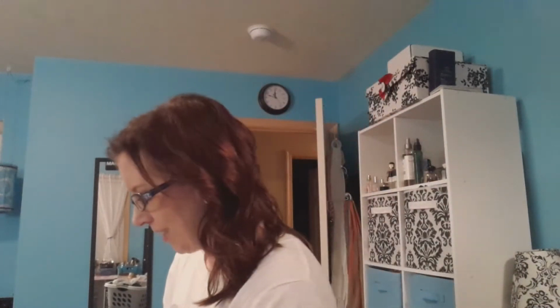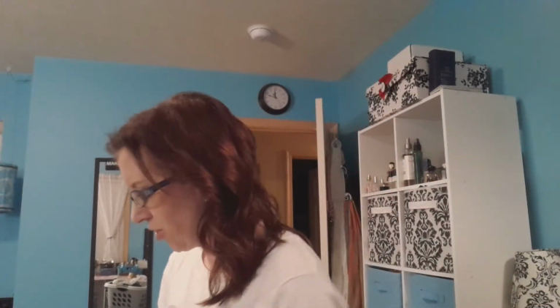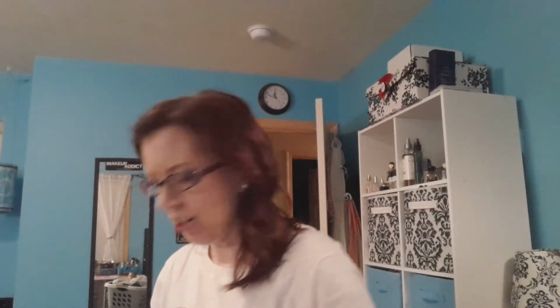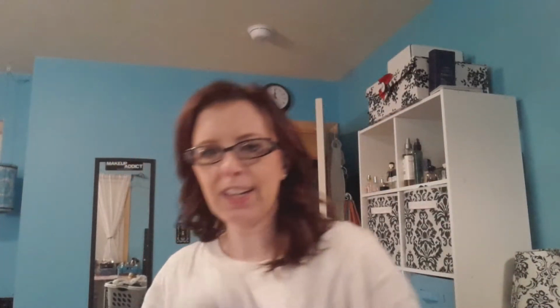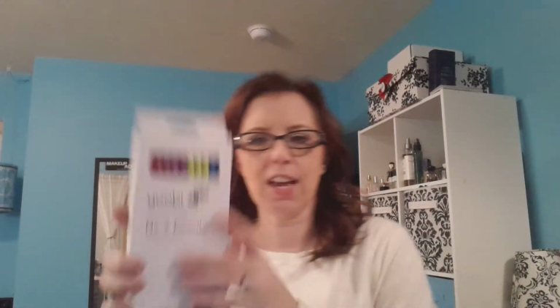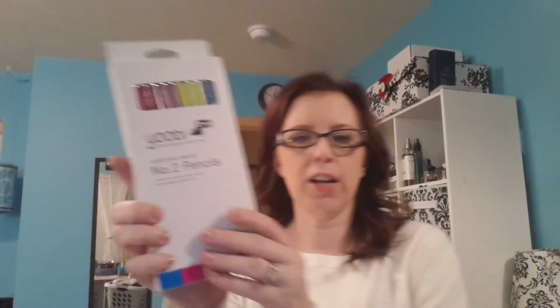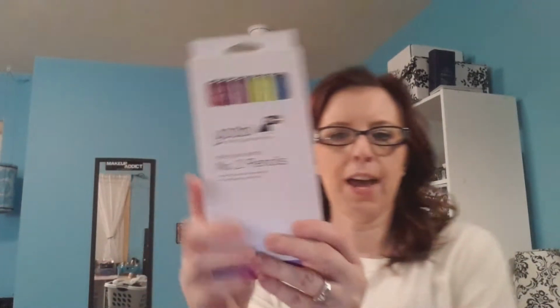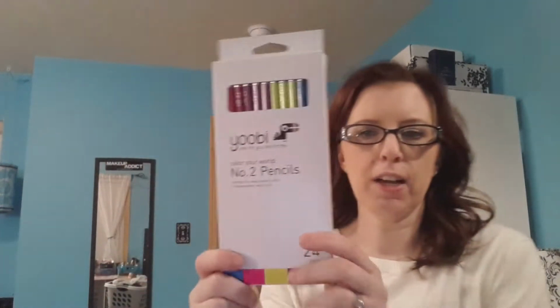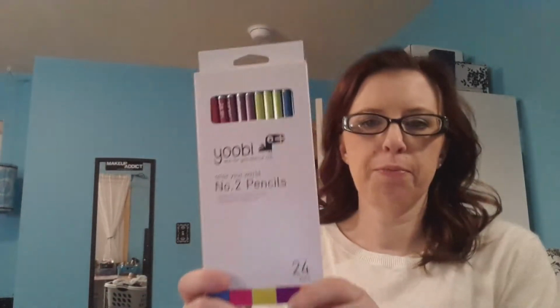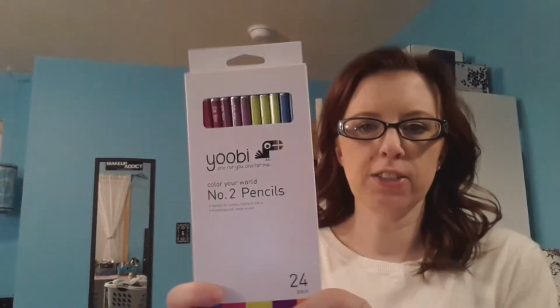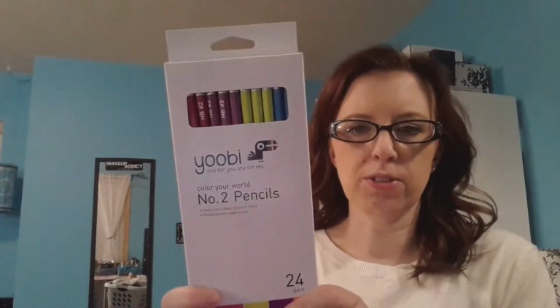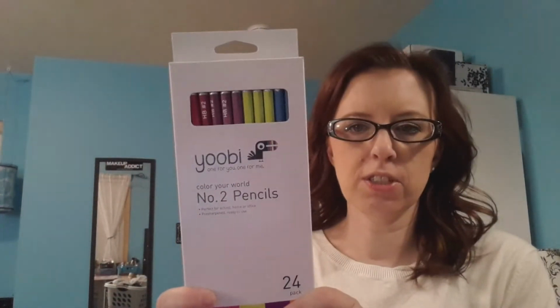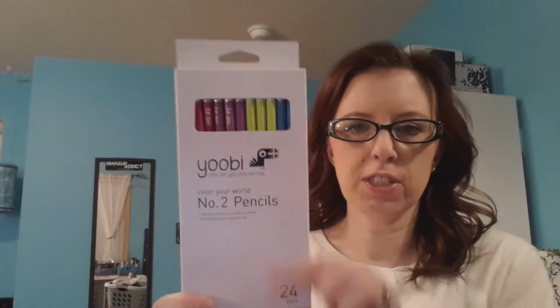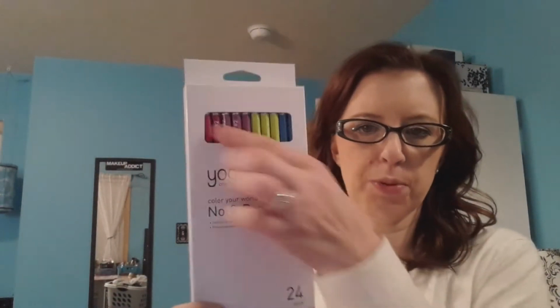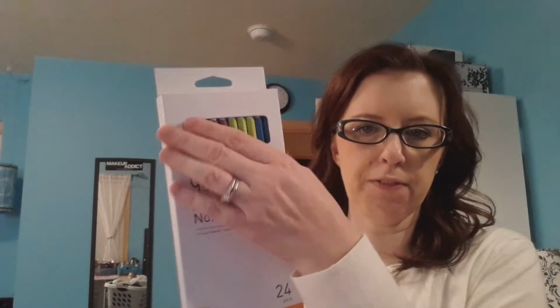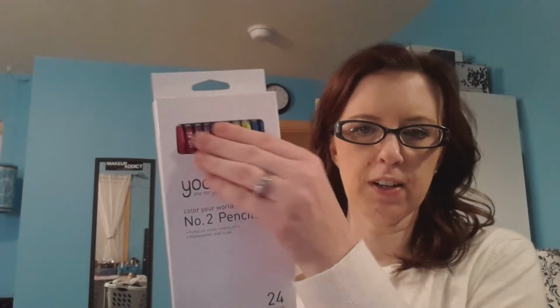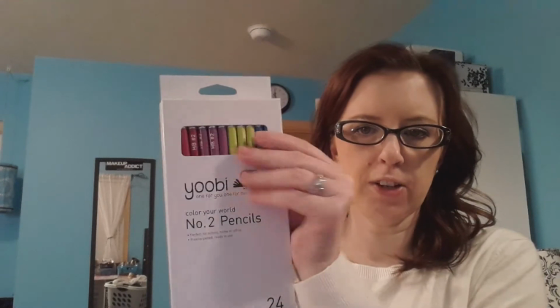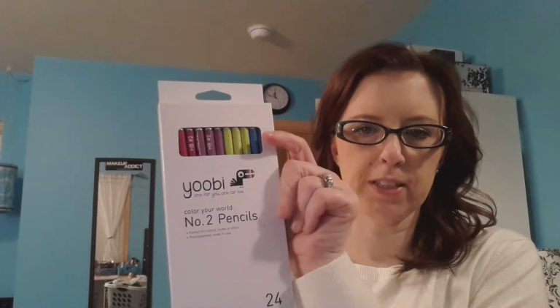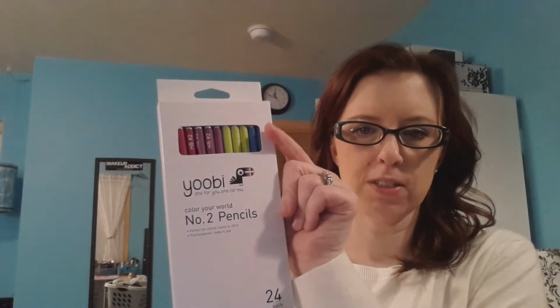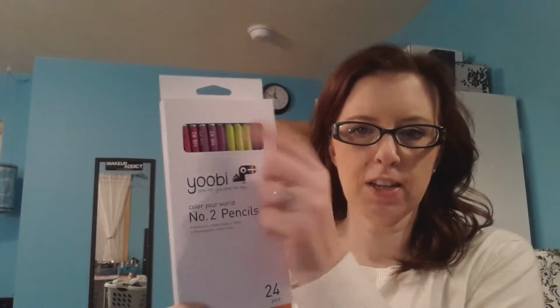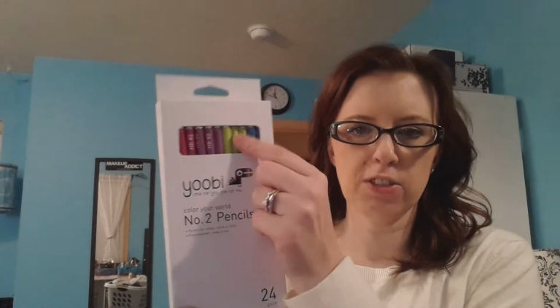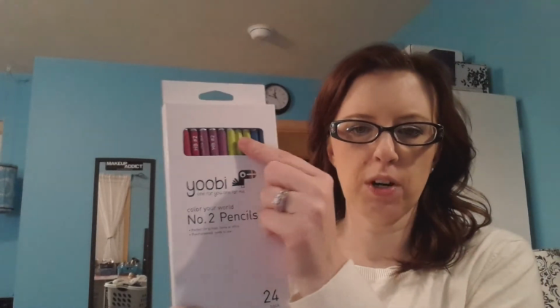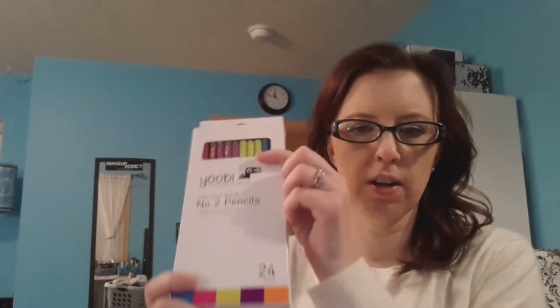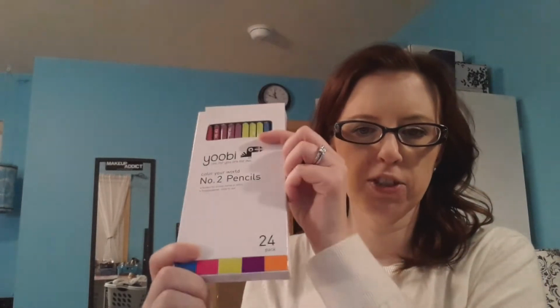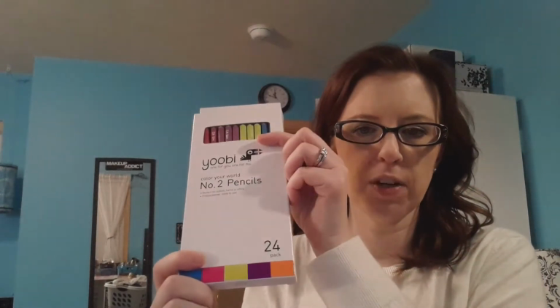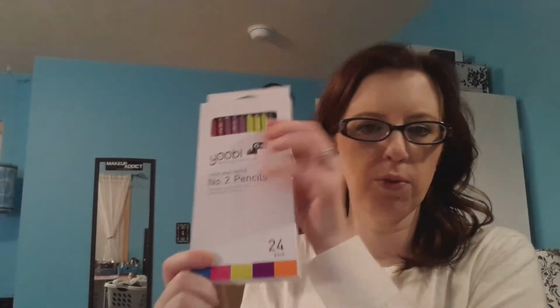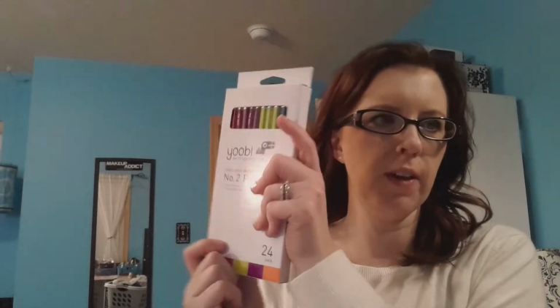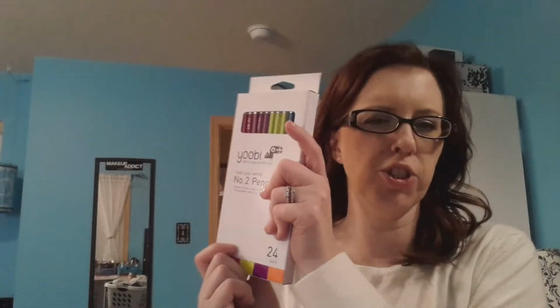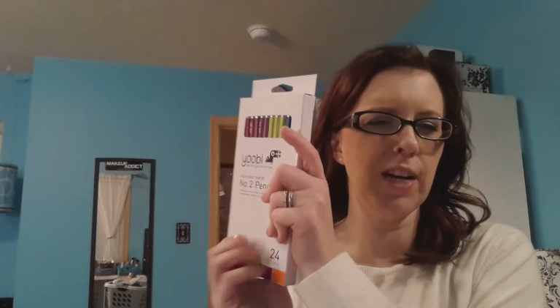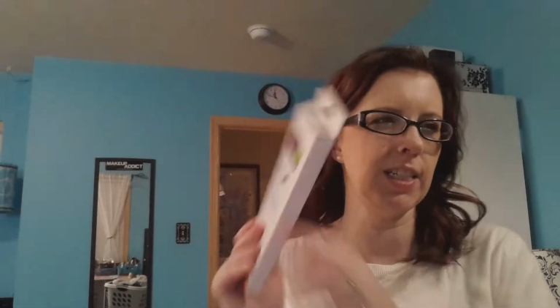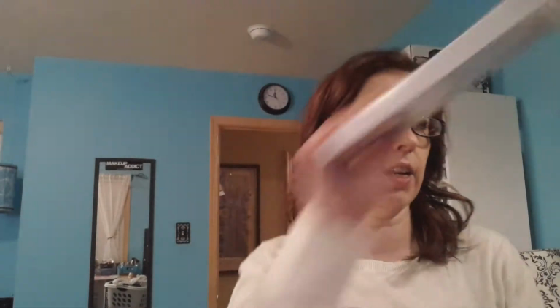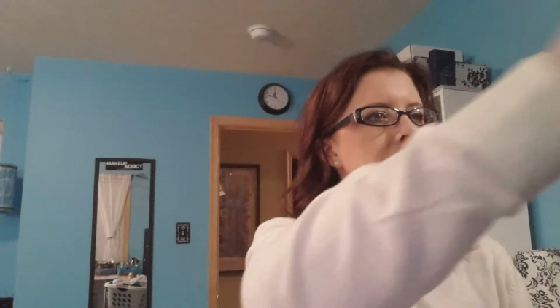At Target, I got a pack of pencils. They're just pretty fun colored pencils. I'll take these to work. There's 24. They were $2.99, I believe.